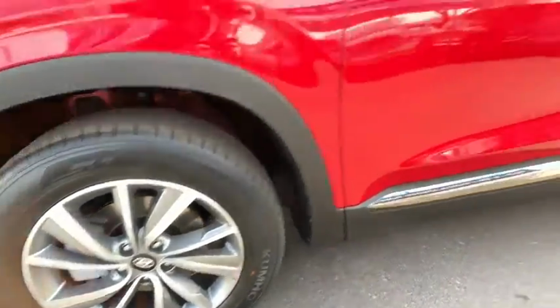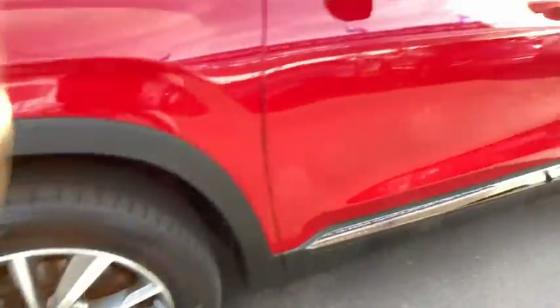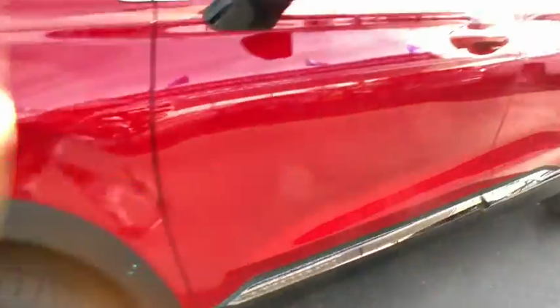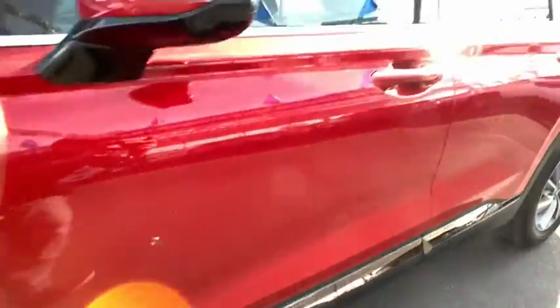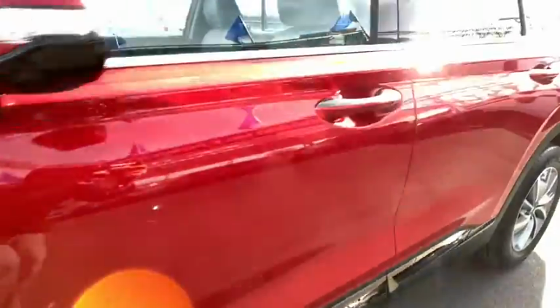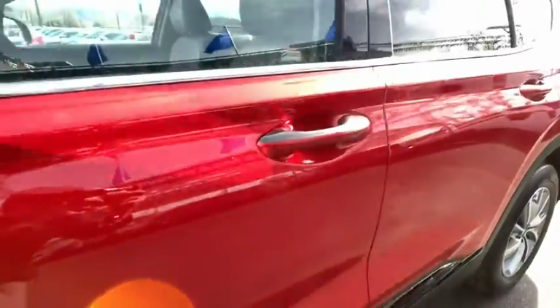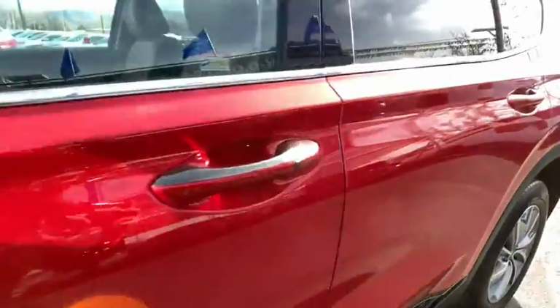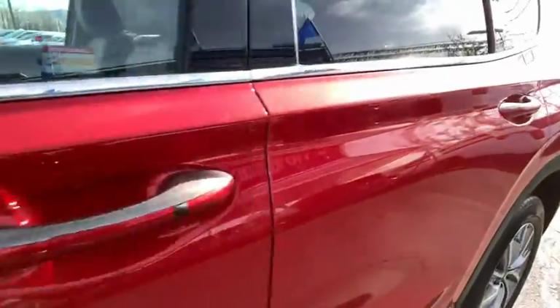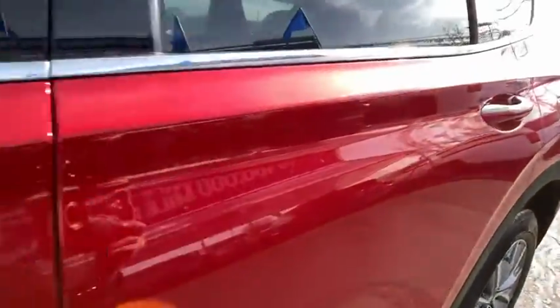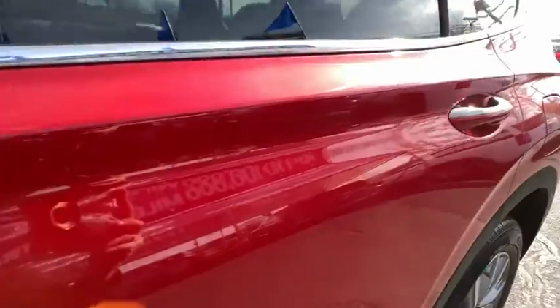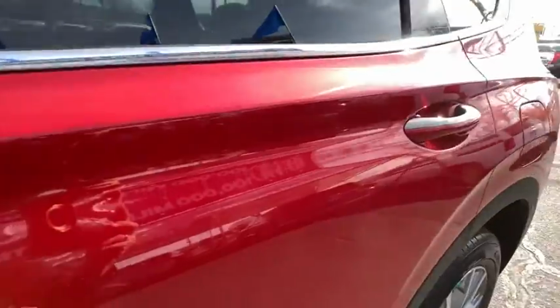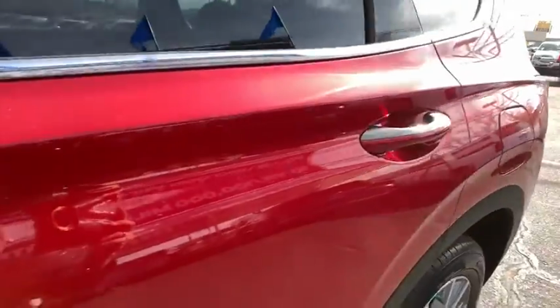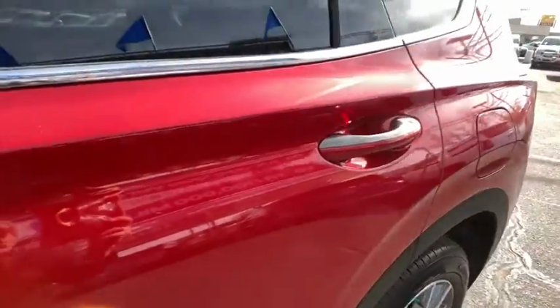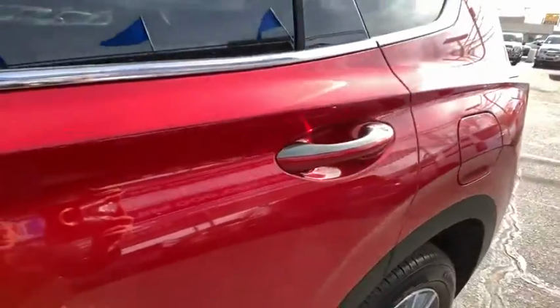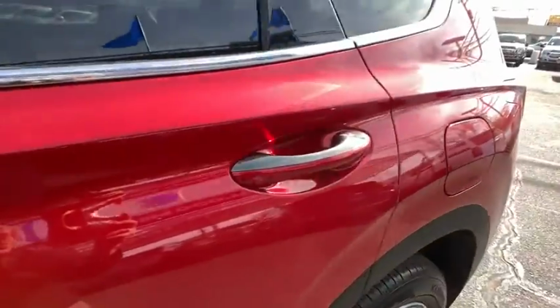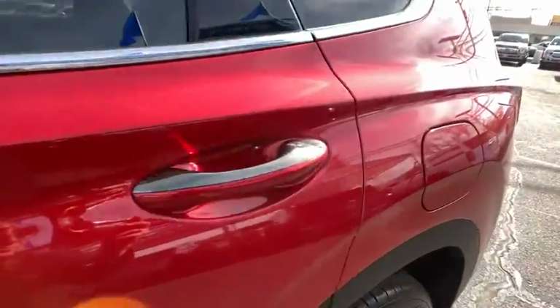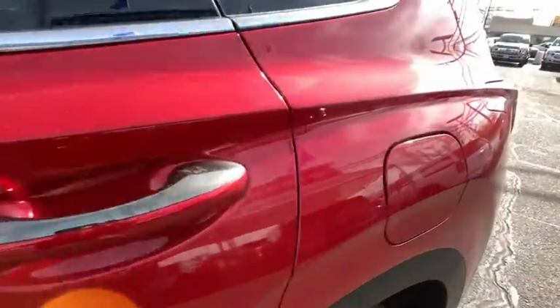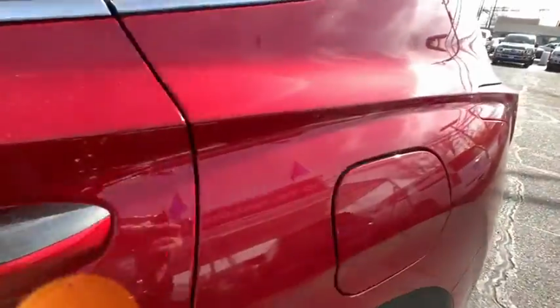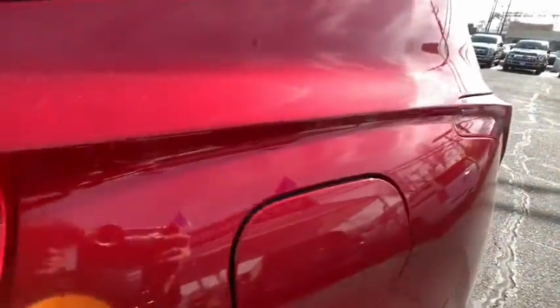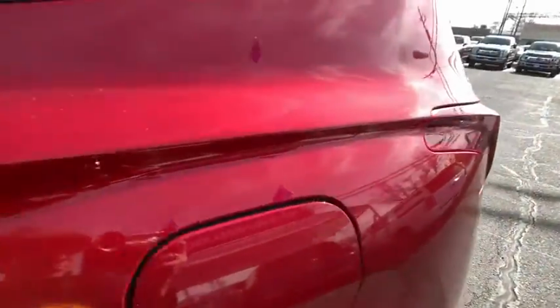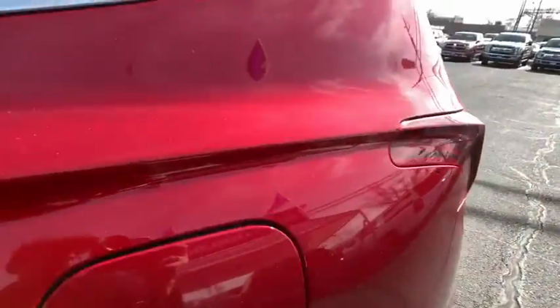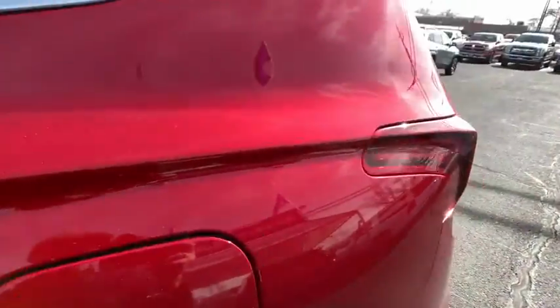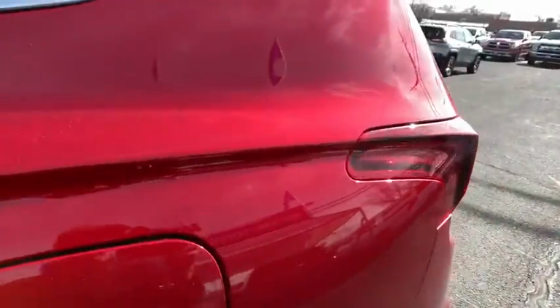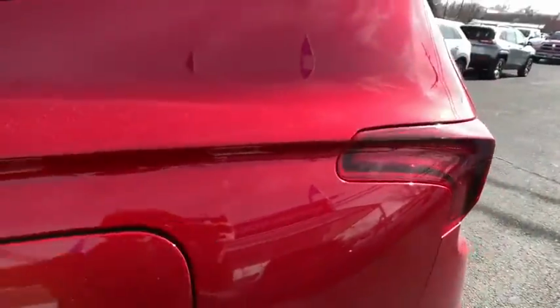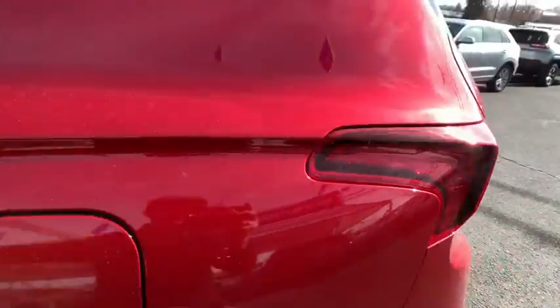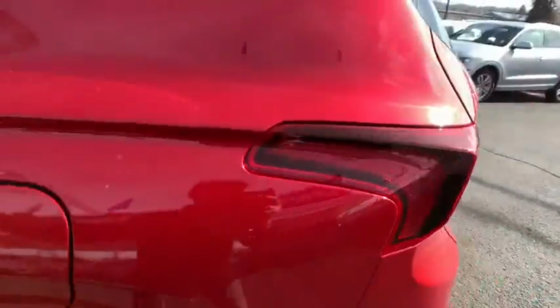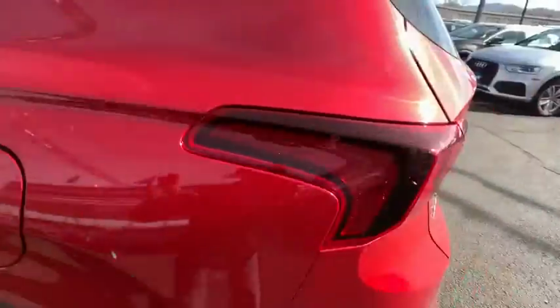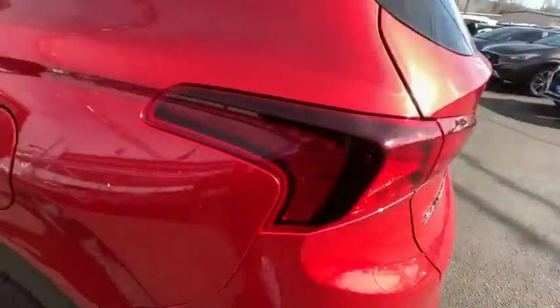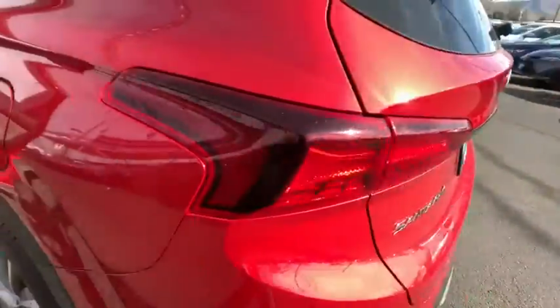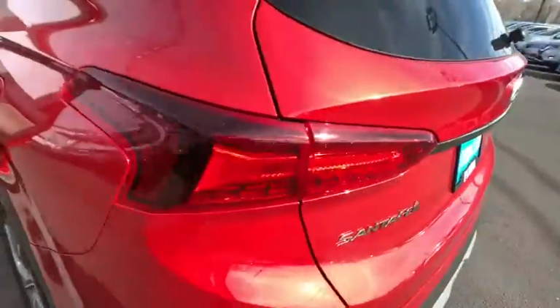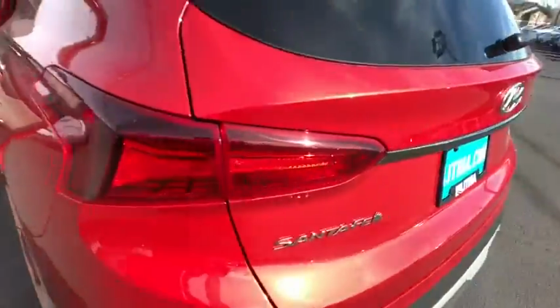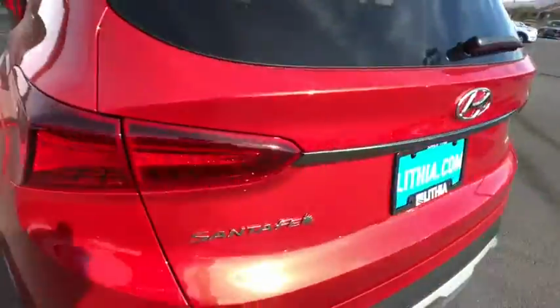Auto-off headlights. Rear defrost. Premium sound system. AM FM stereo radio.